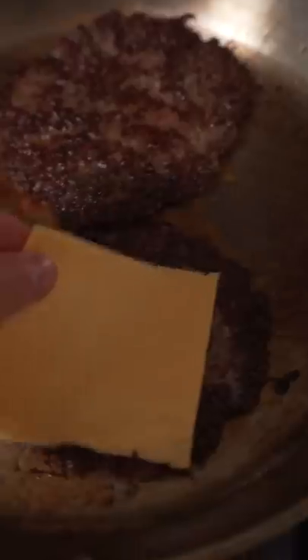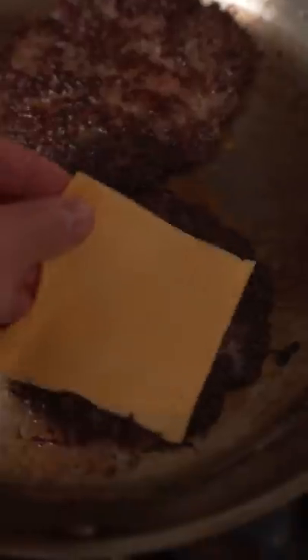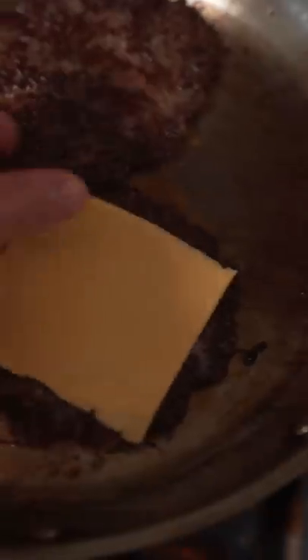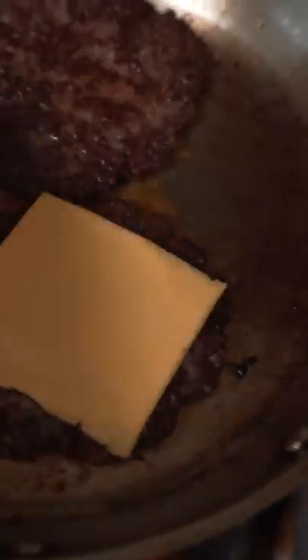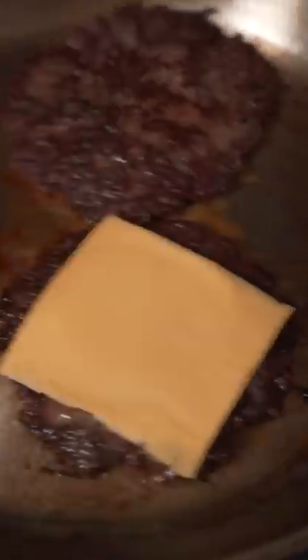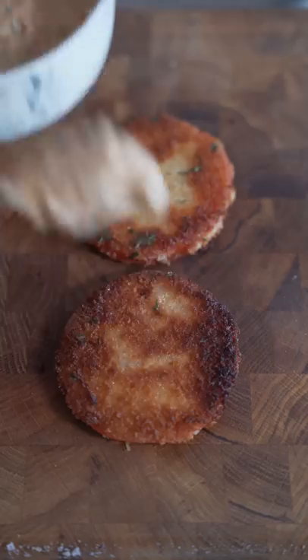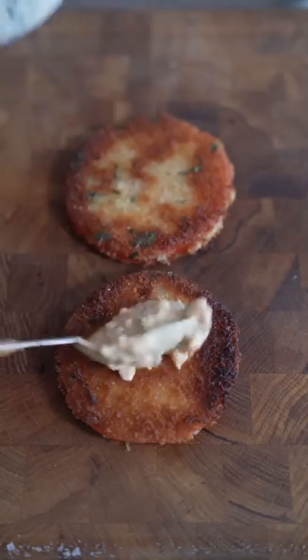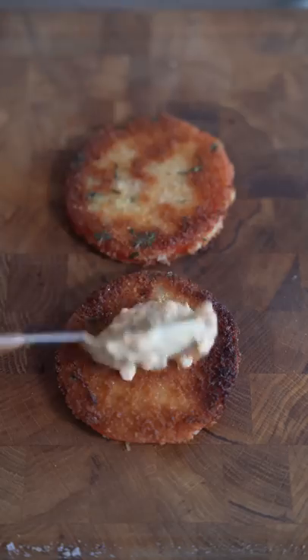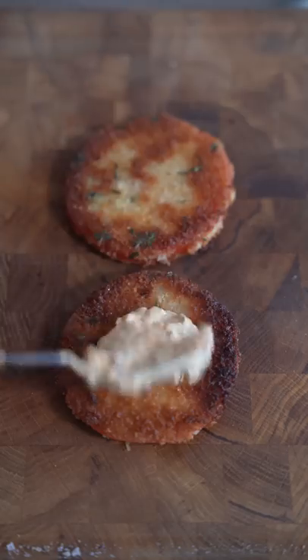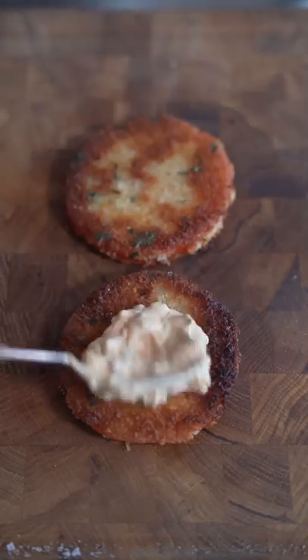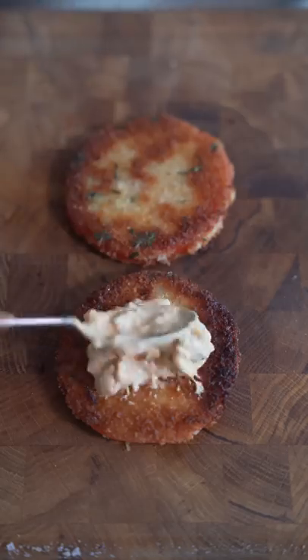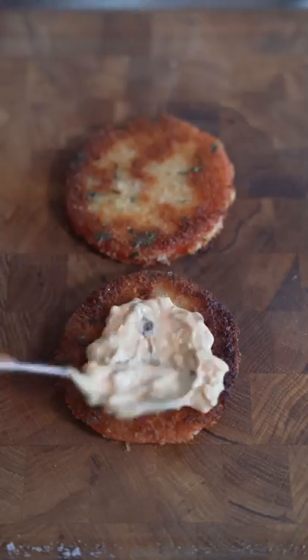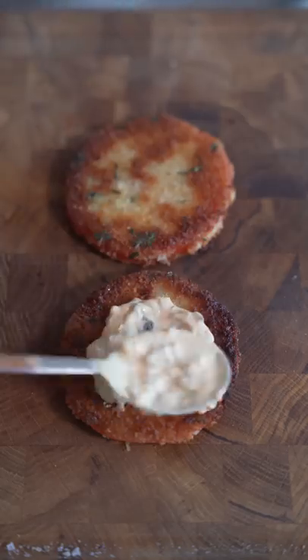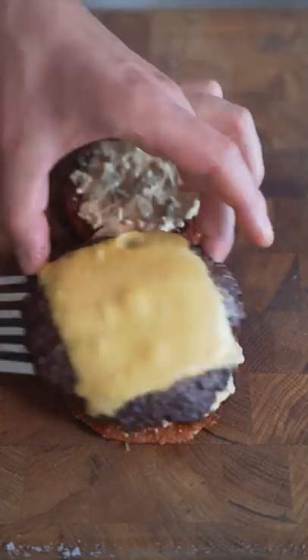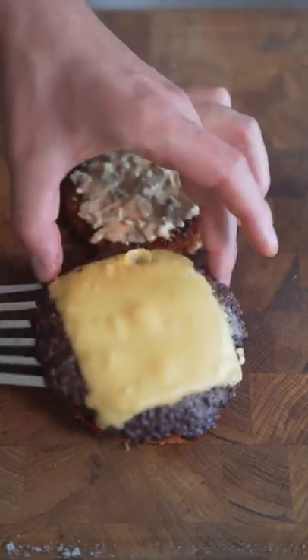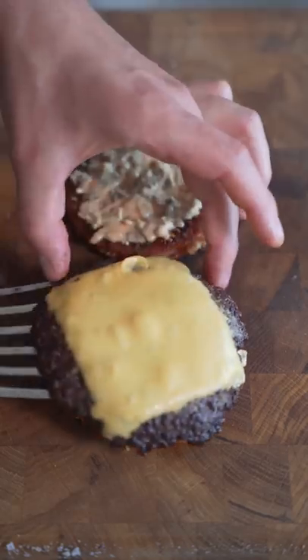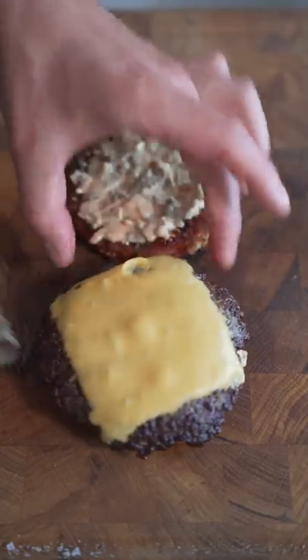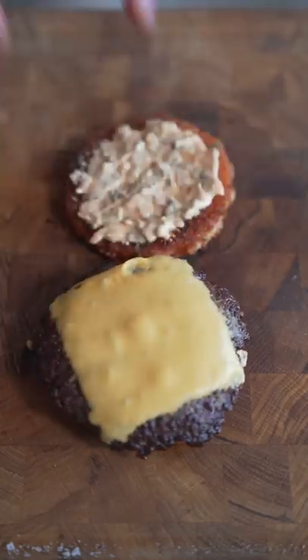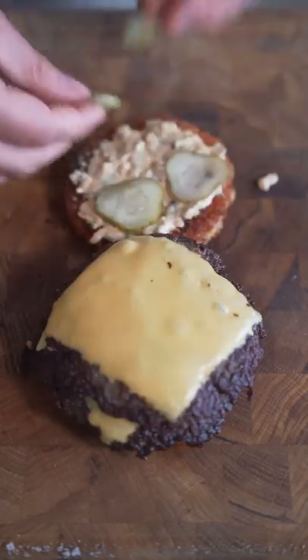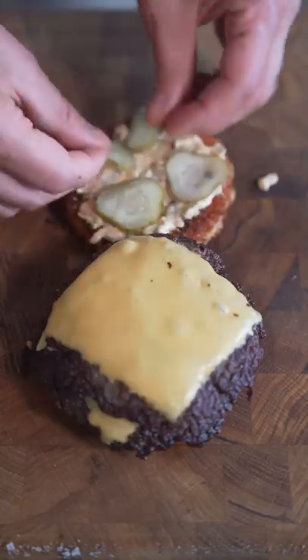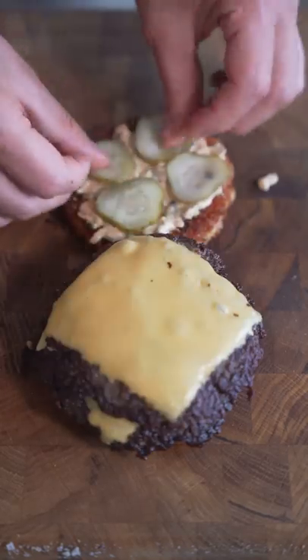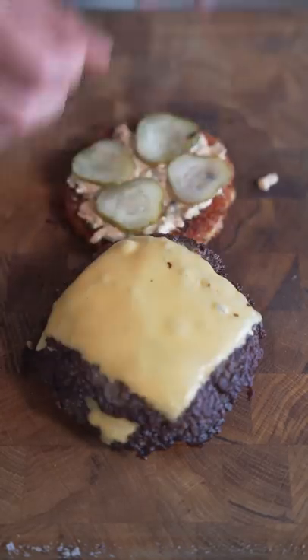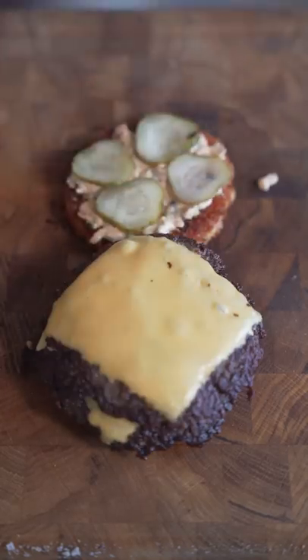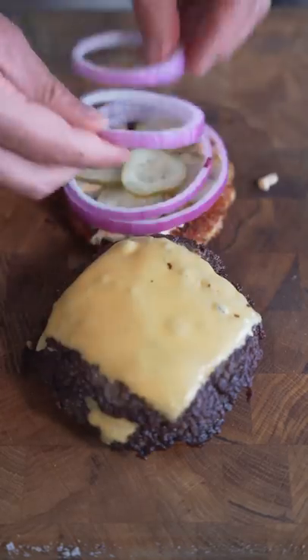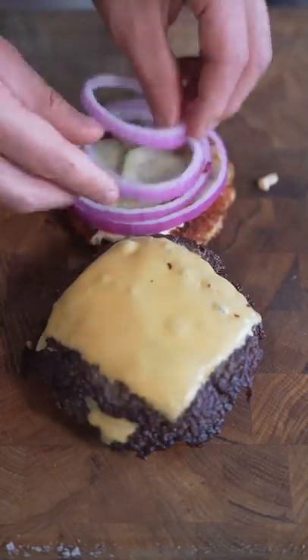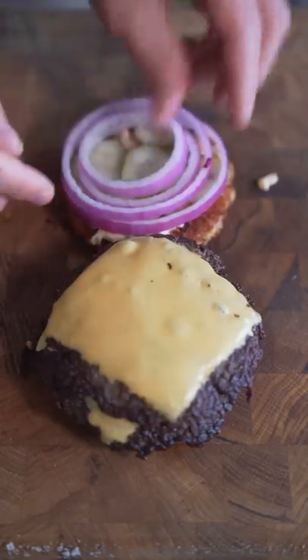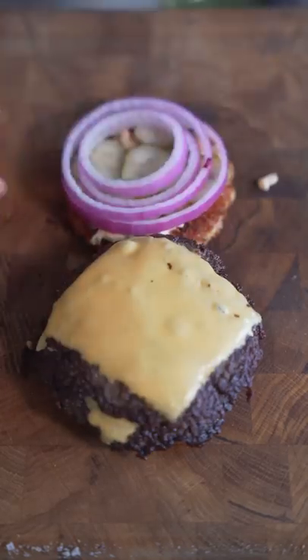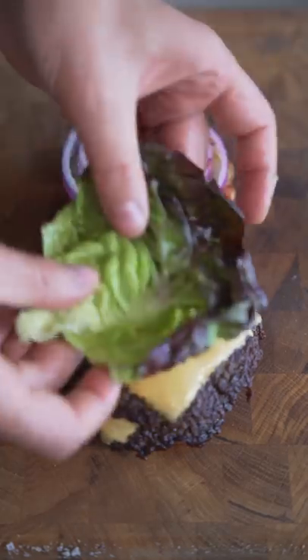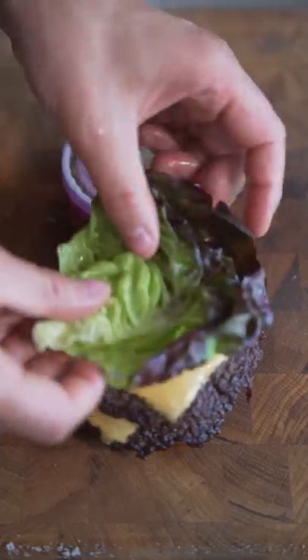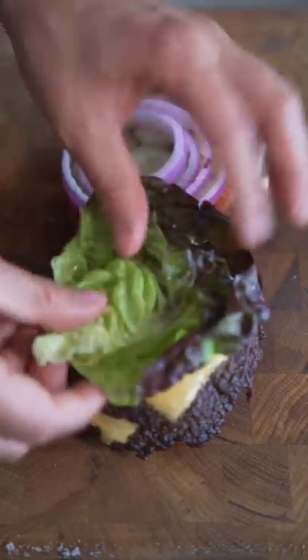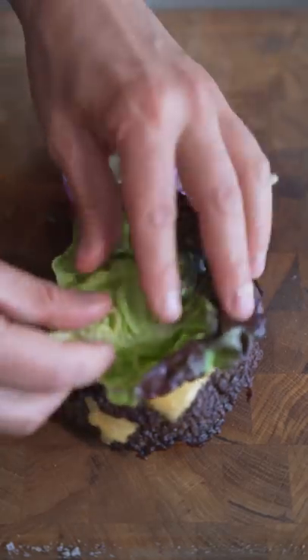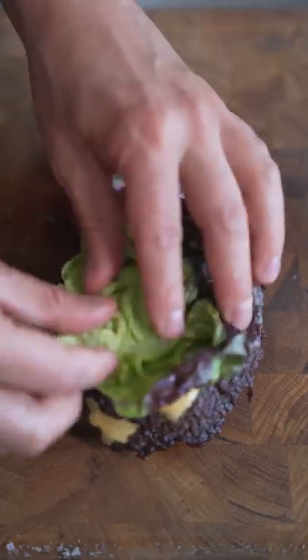About two and a half minutes per side for the burger. American cheese. Alright, let's go — burger sauce, two patties, dill pickles, some red onion, and some butter lettuce.